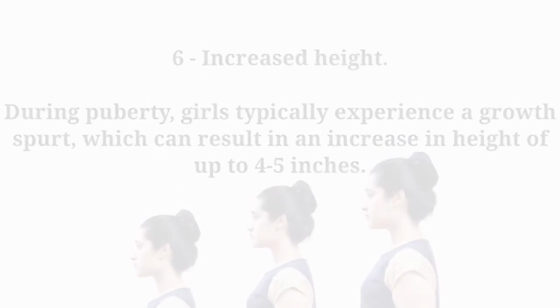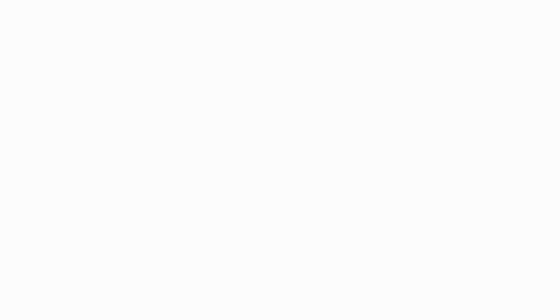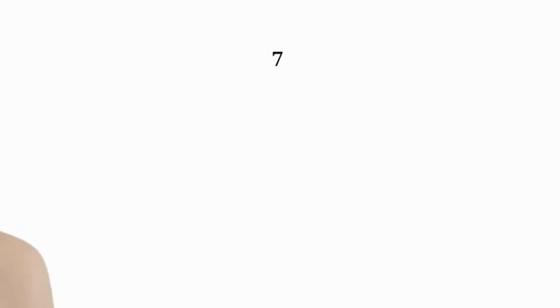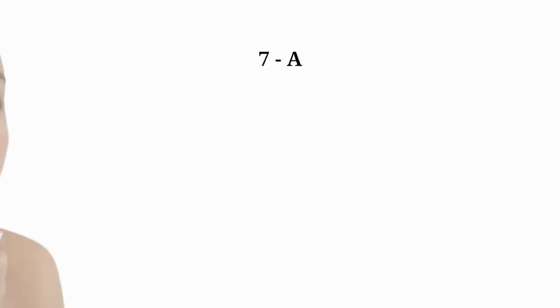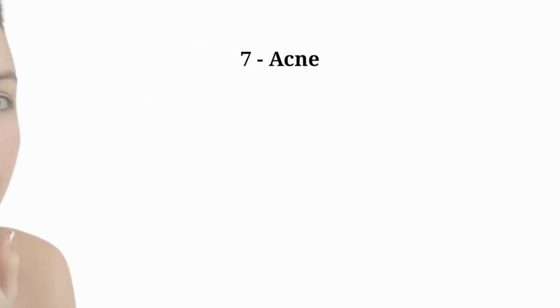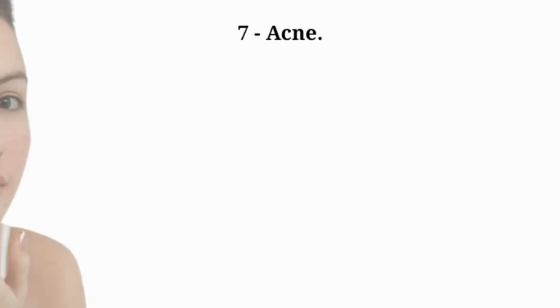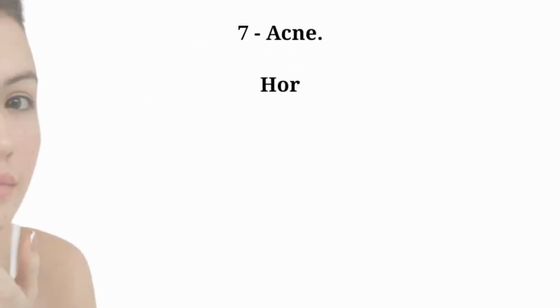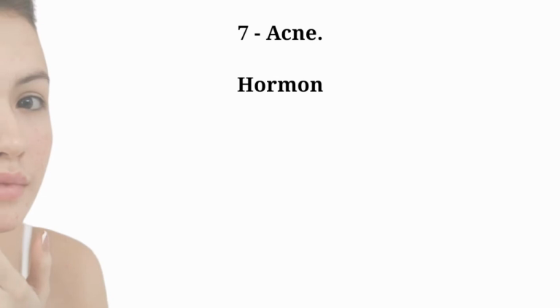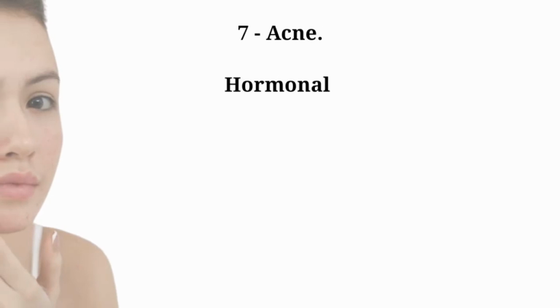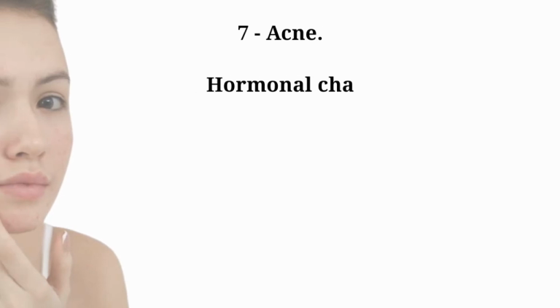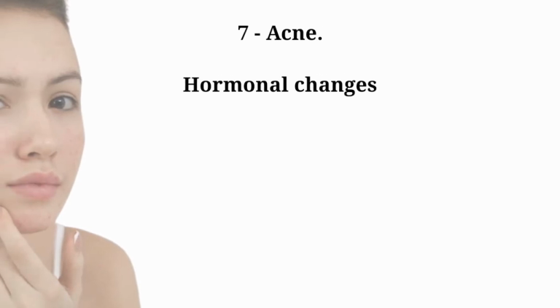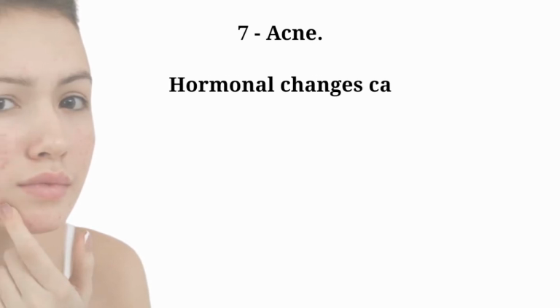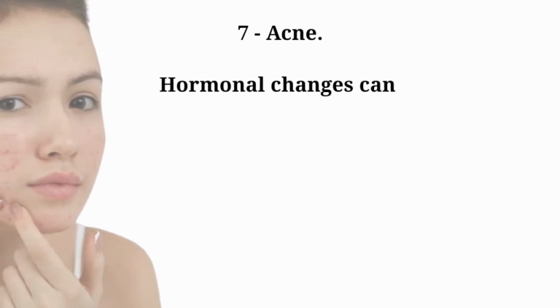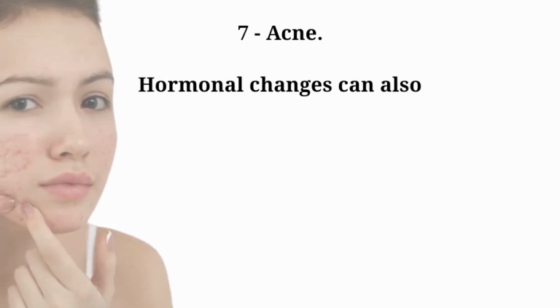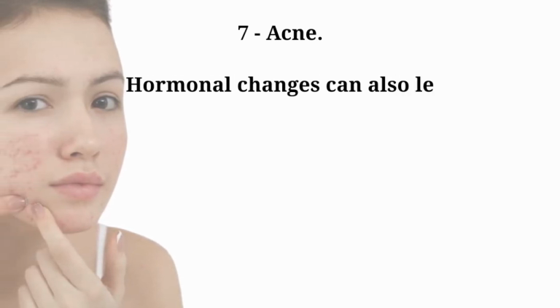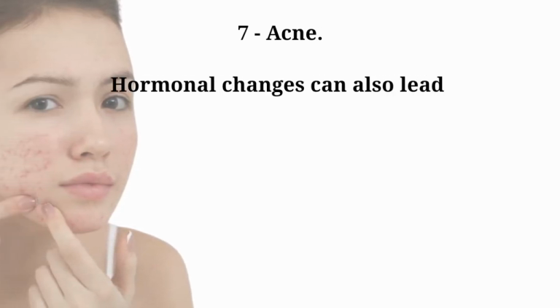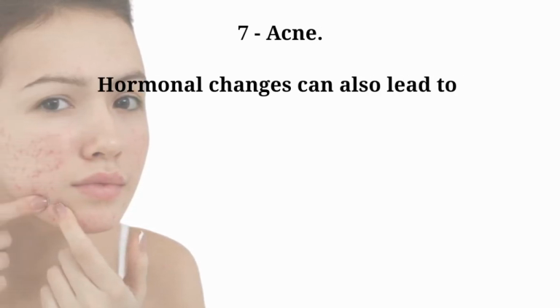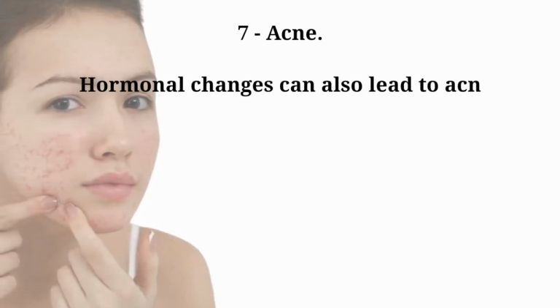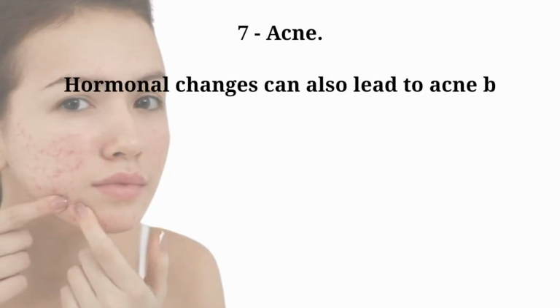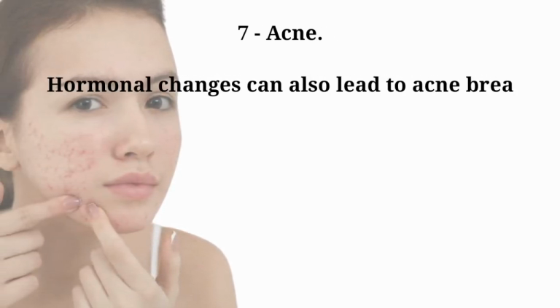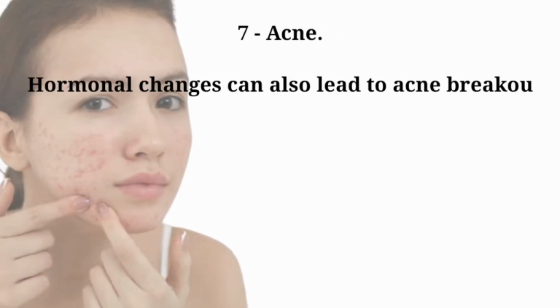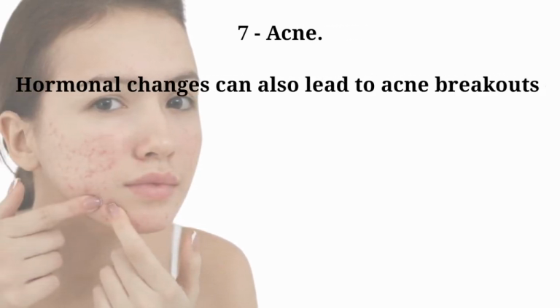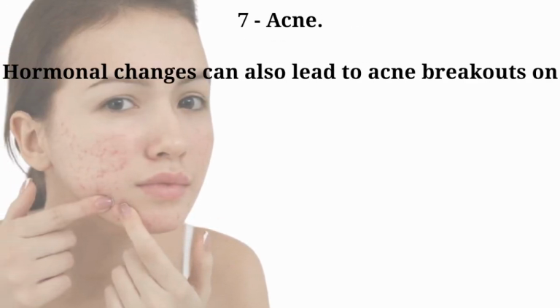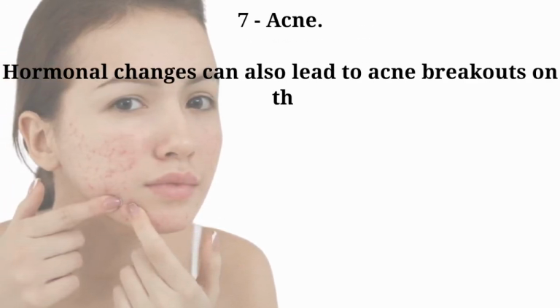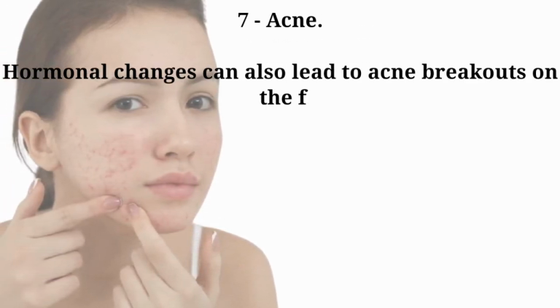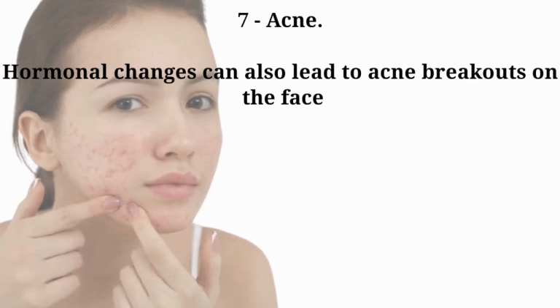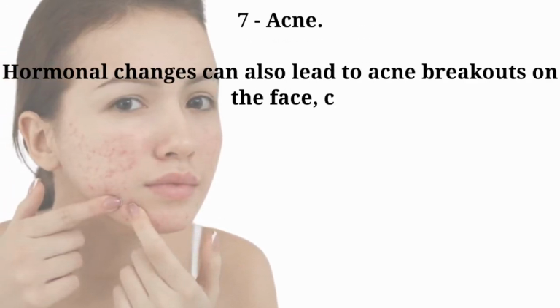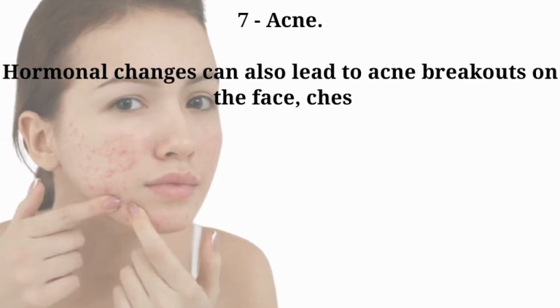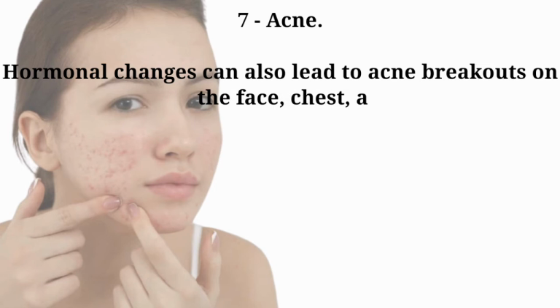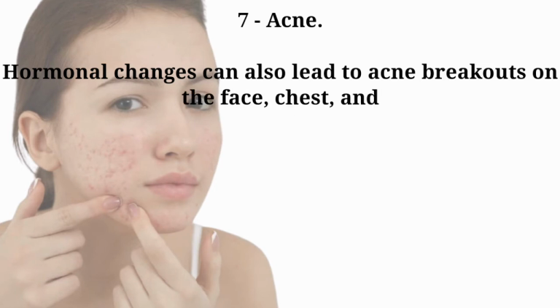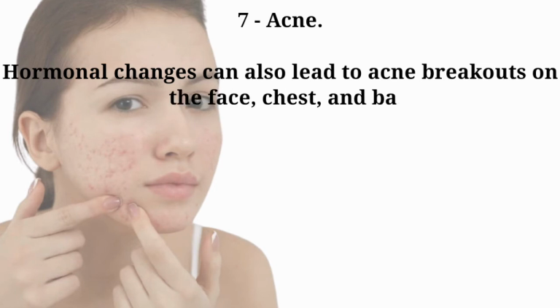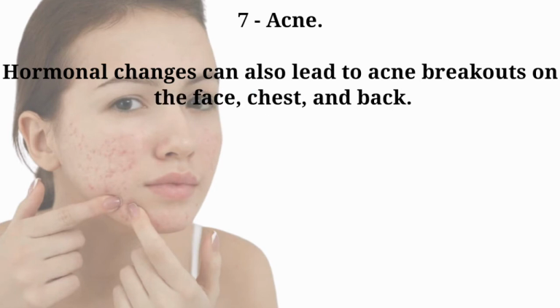Number seven: acne. Hormonal changes can also lead to acne breakouts on the face, chest, and back.